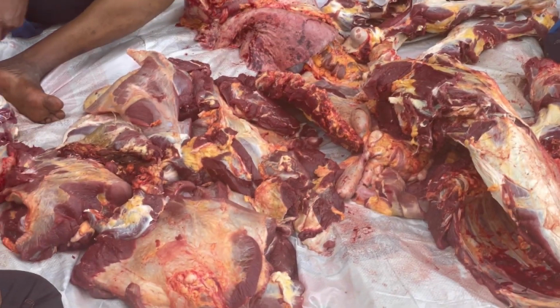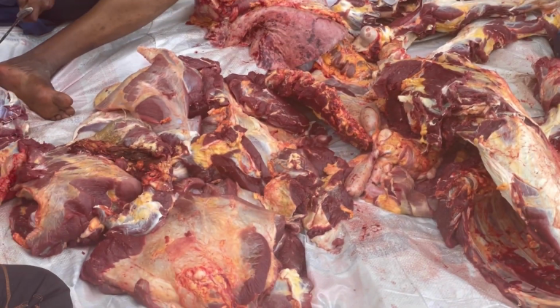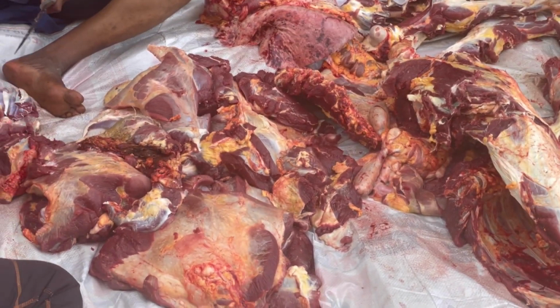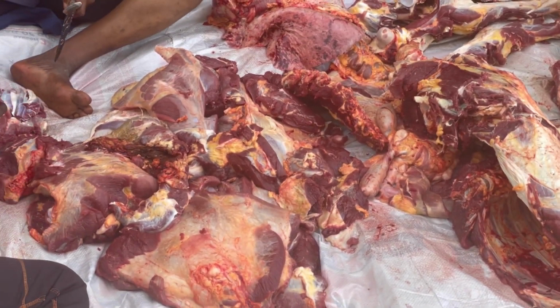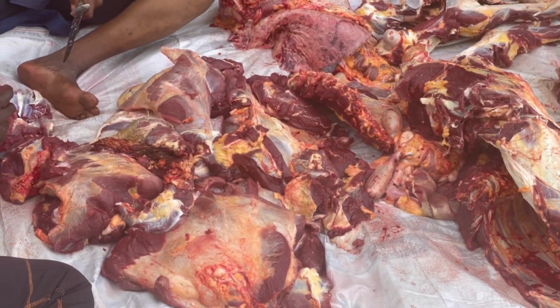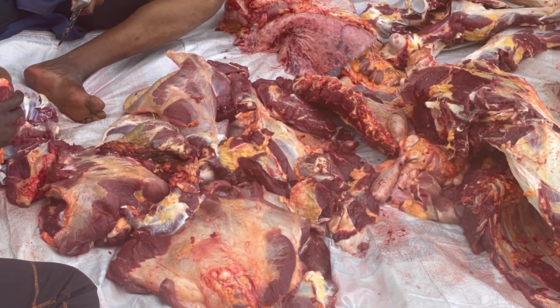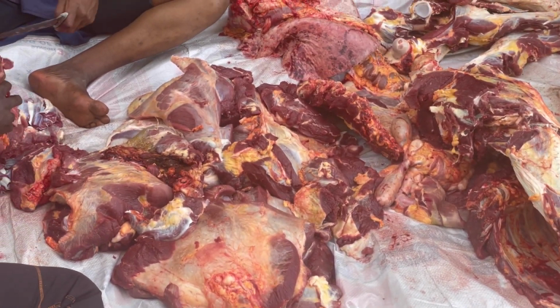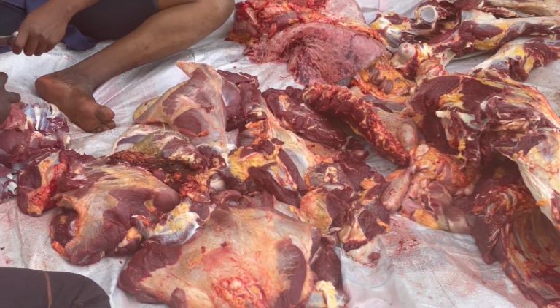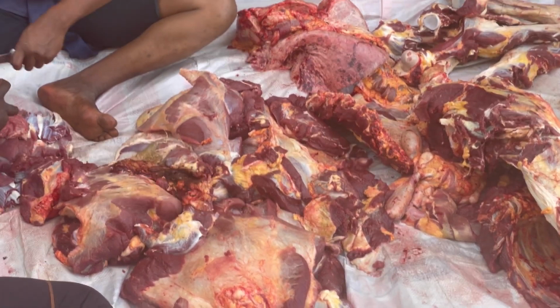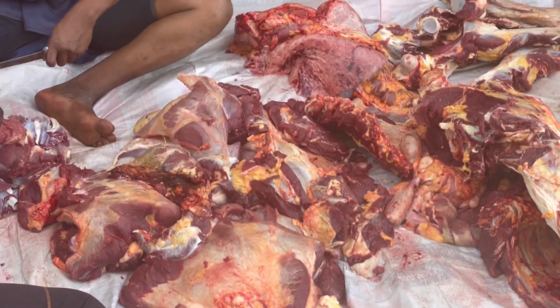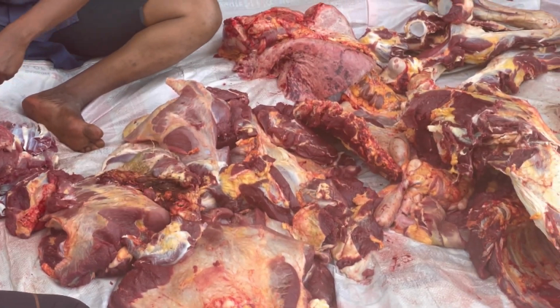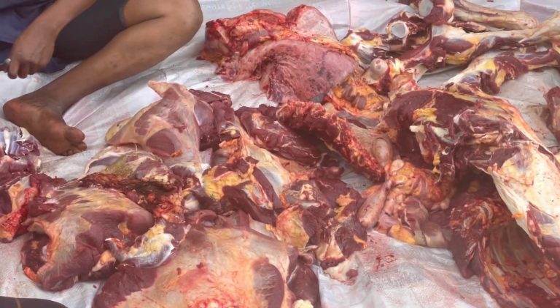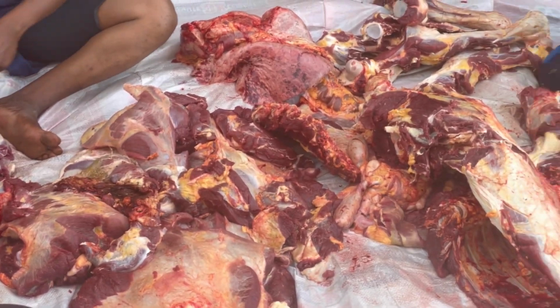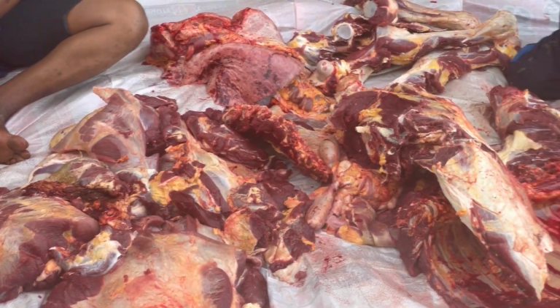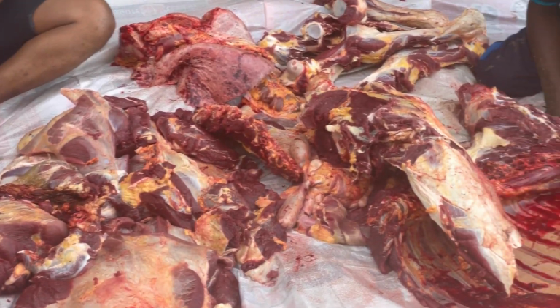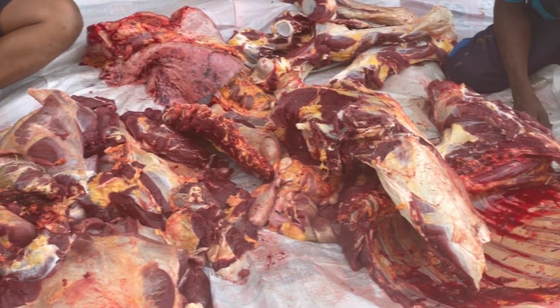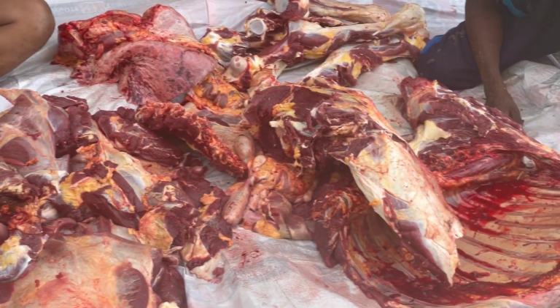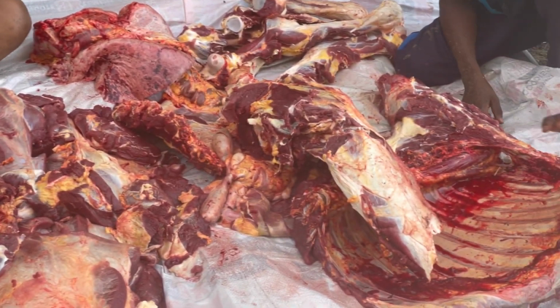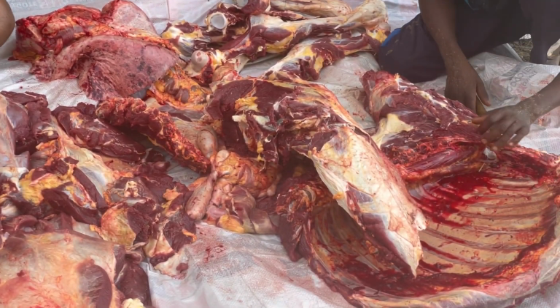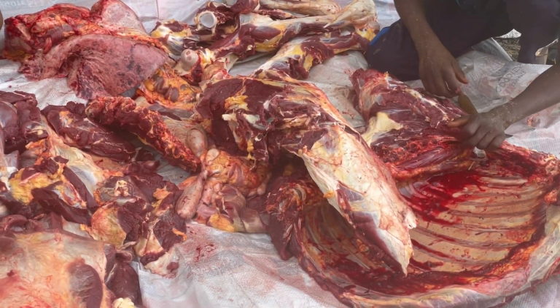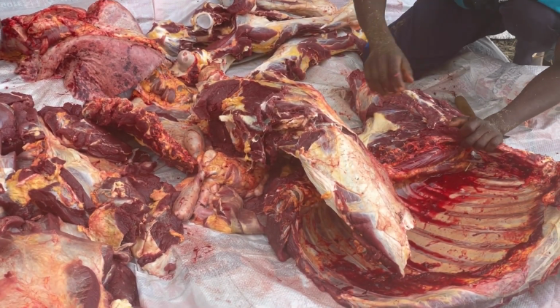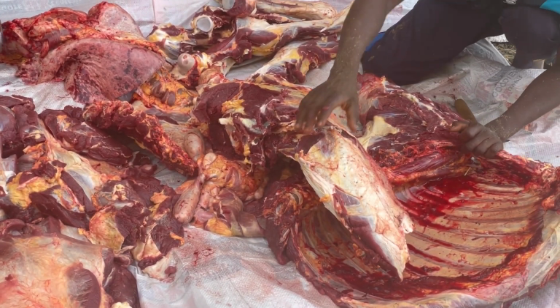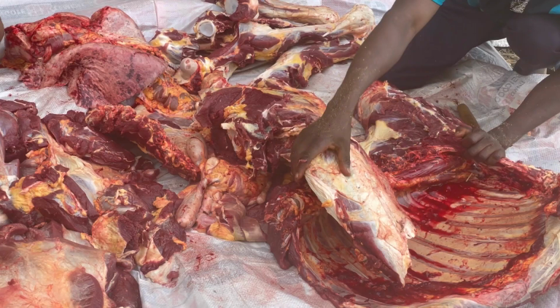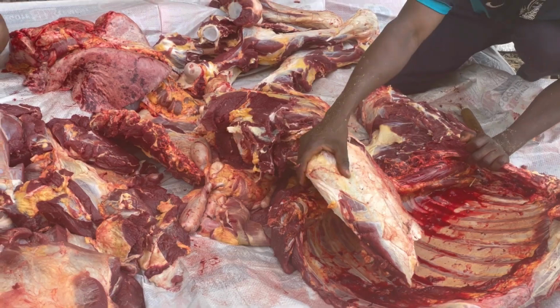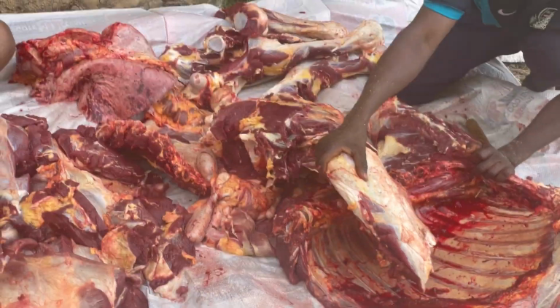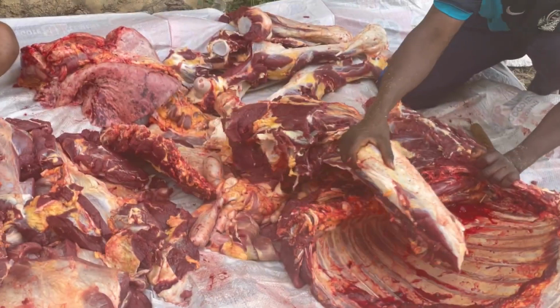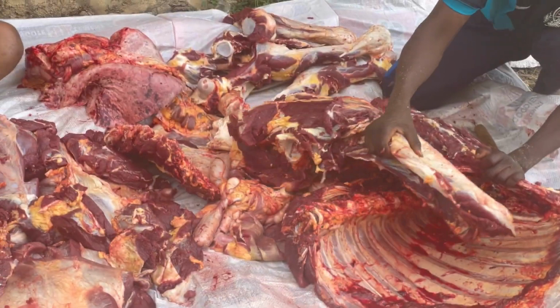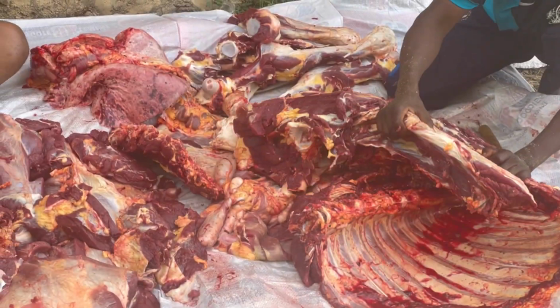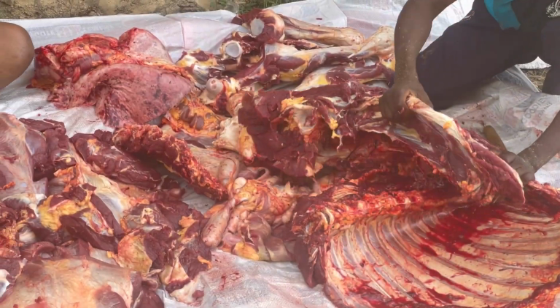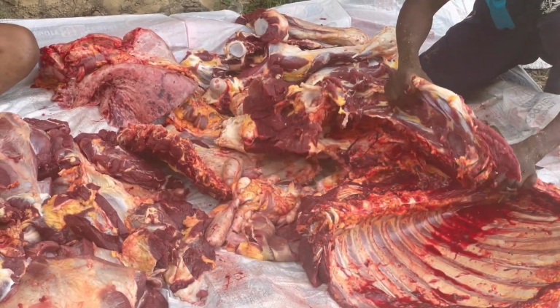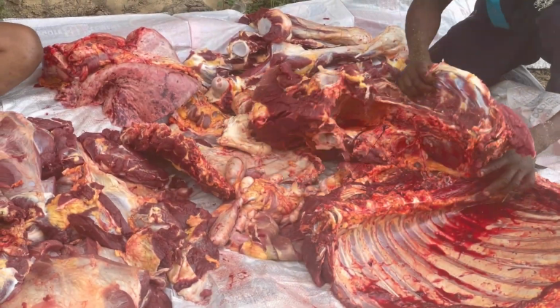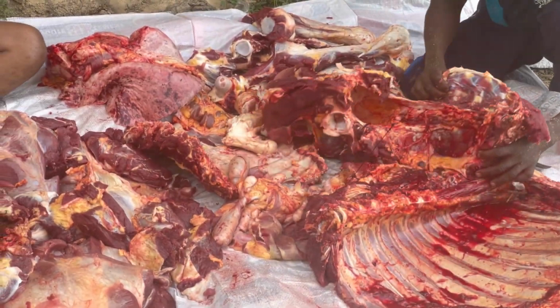They're helping cut into little little chunks. We're going to have it for Christmas — there is so much meat! Did you enjoy watching this? Give me a thumbs up, thank you!